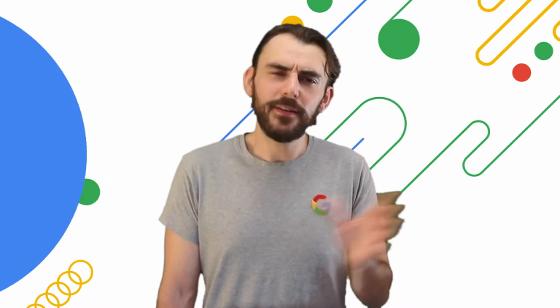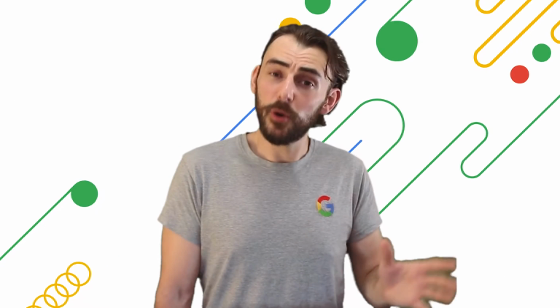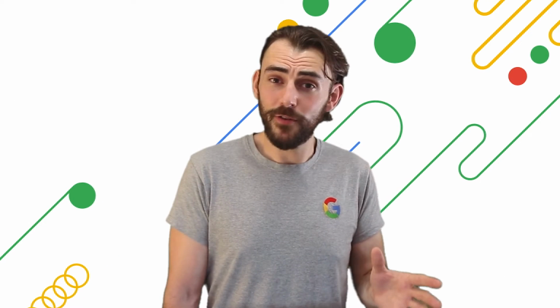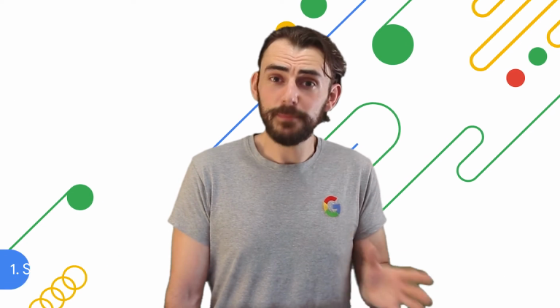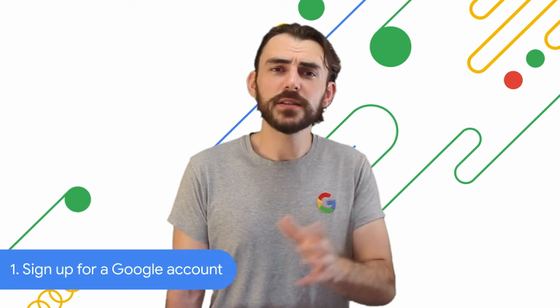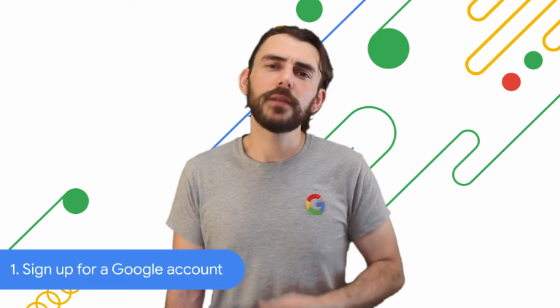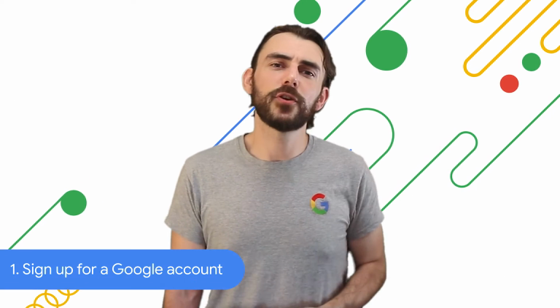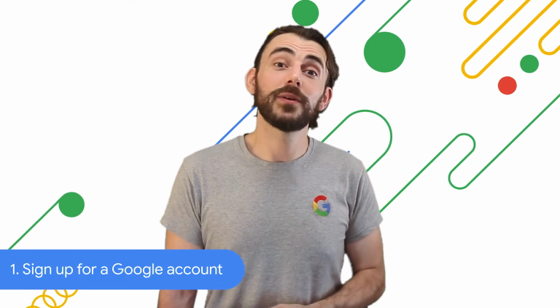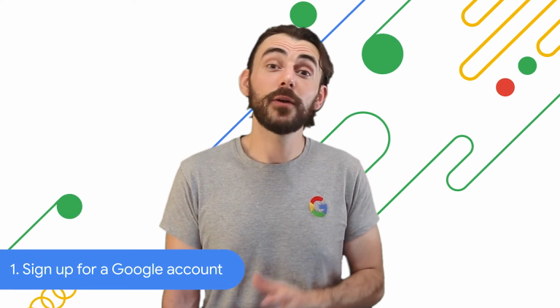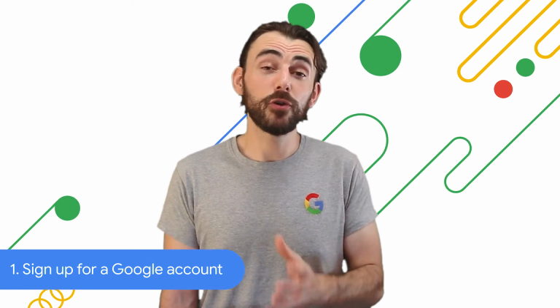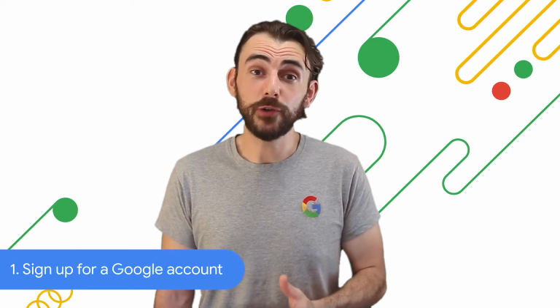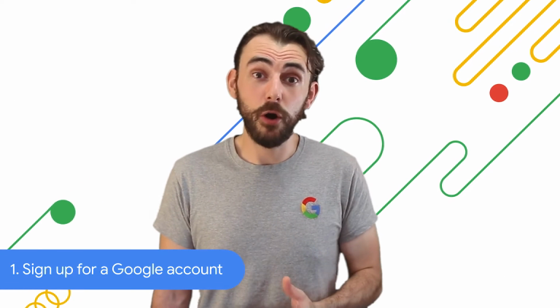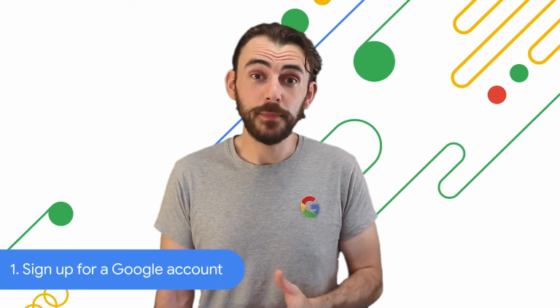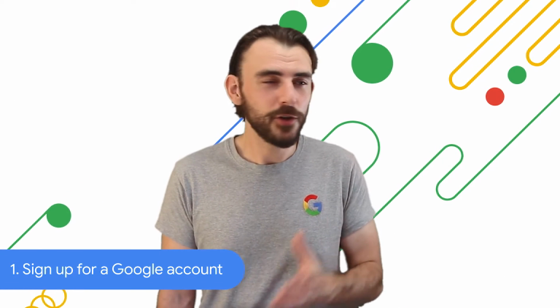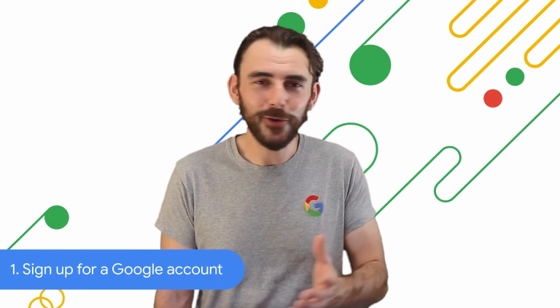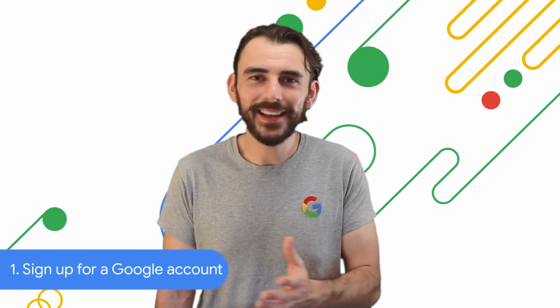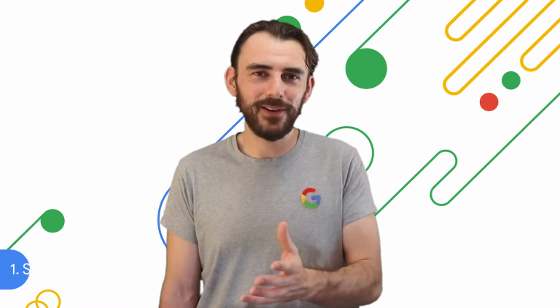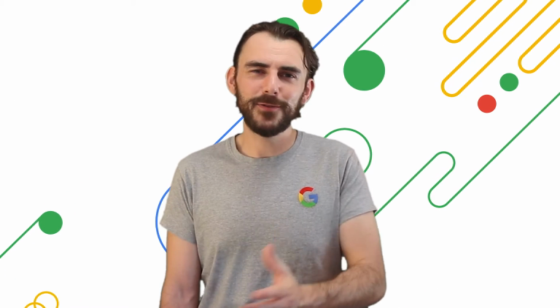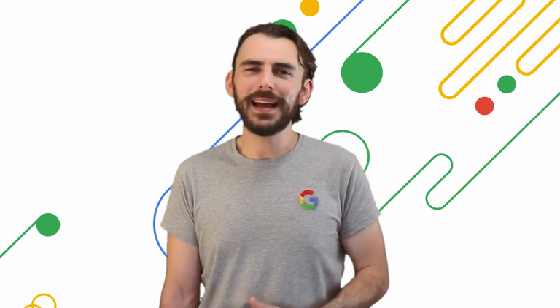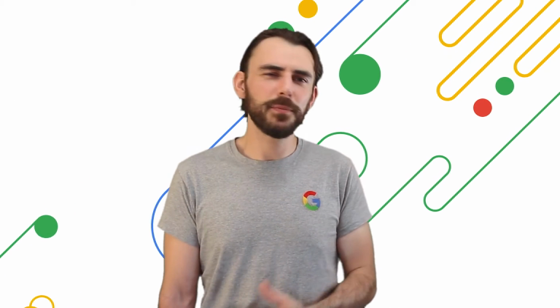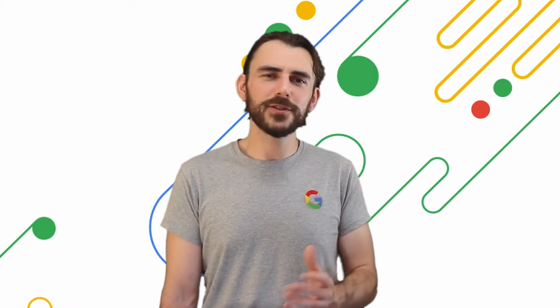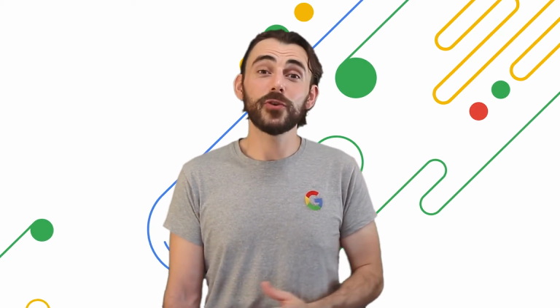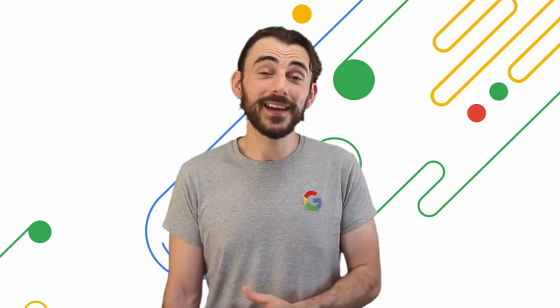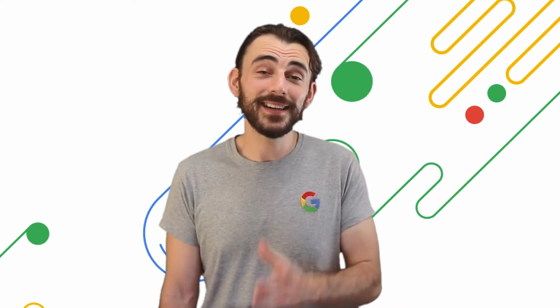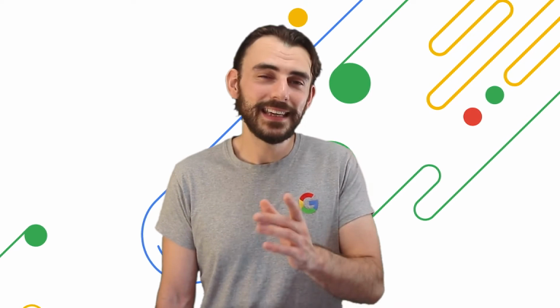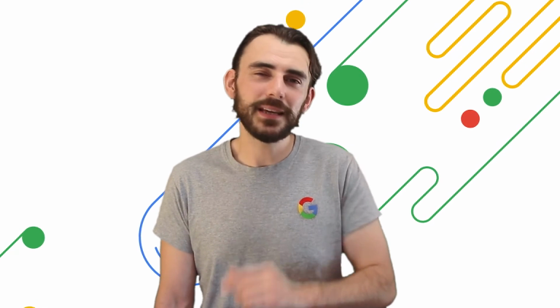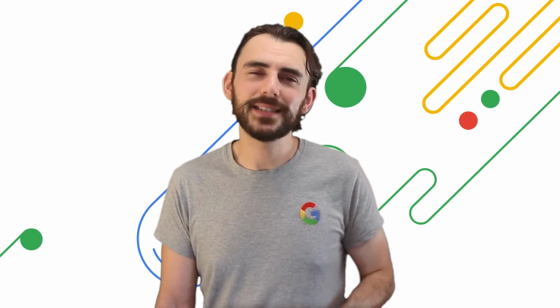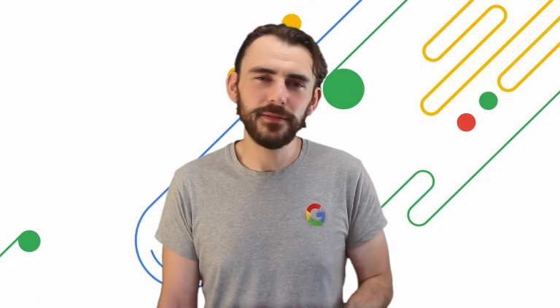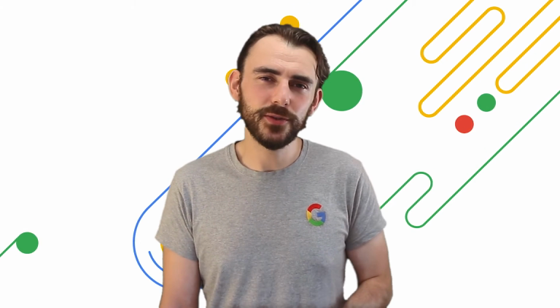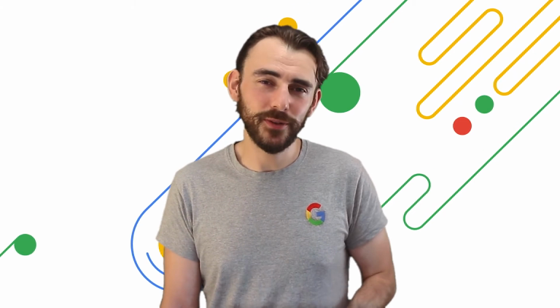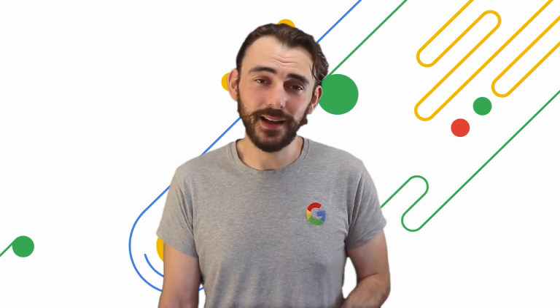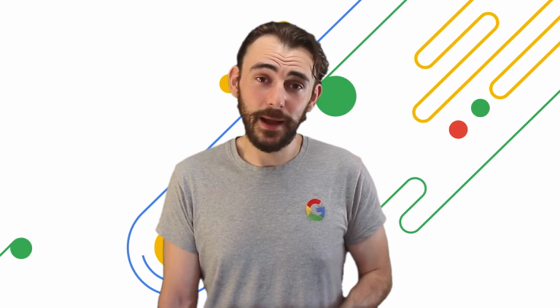If you haven't got one already, sign up for a Google account on google.com. Your Google account lets you back up and restore your data, keeping it safely stored in the cloud.